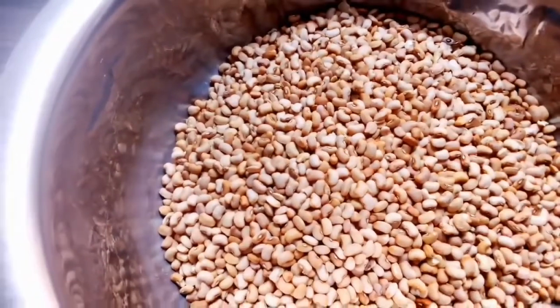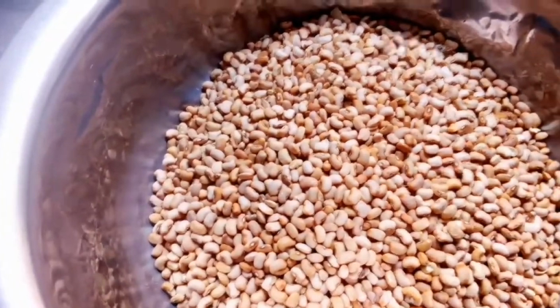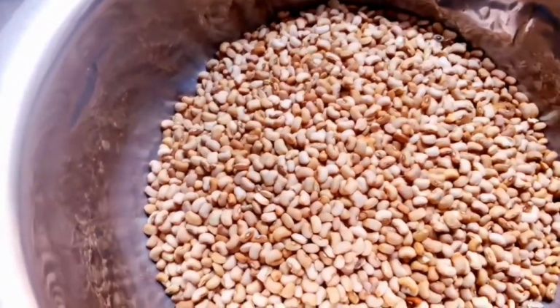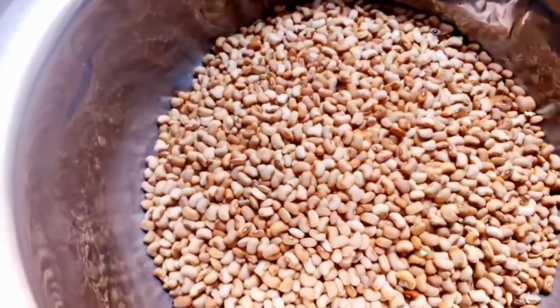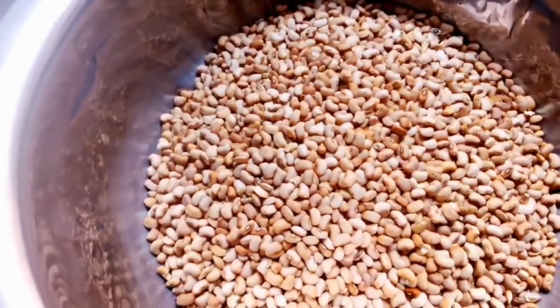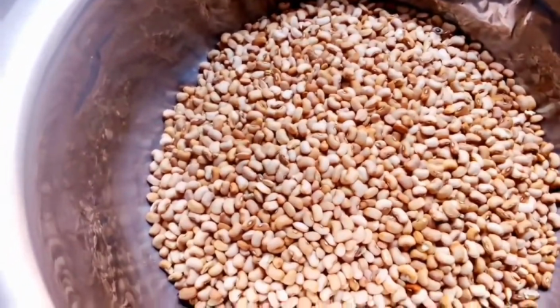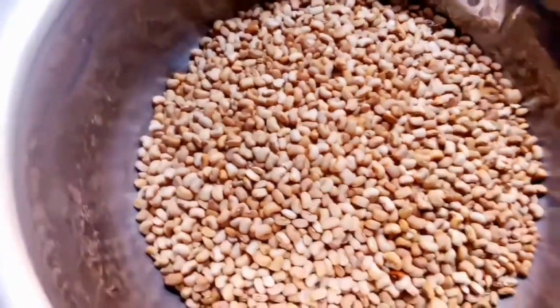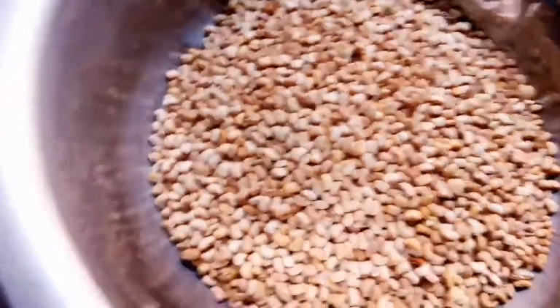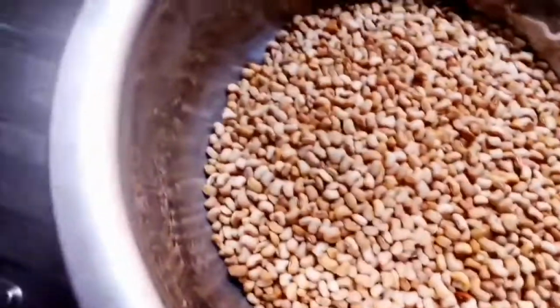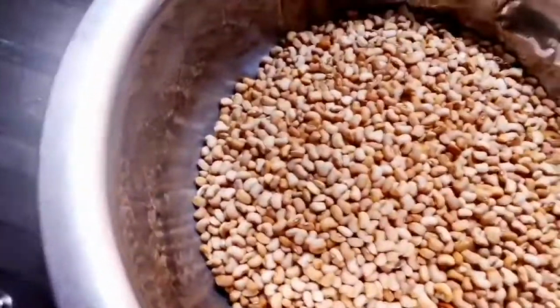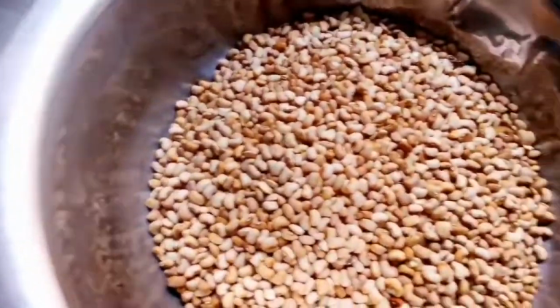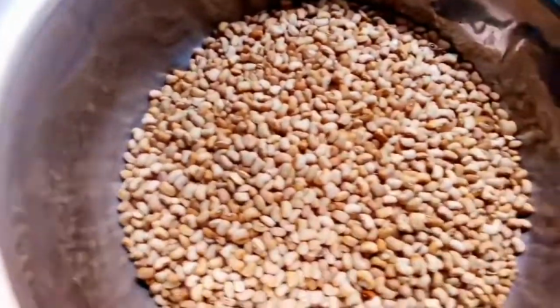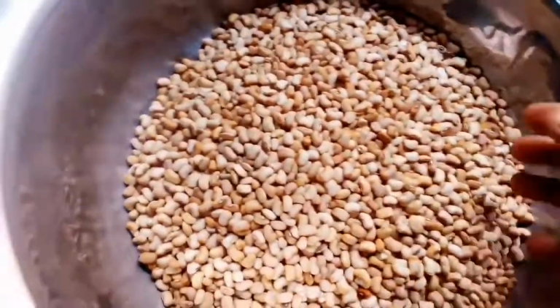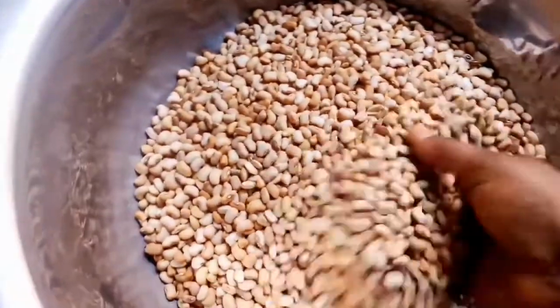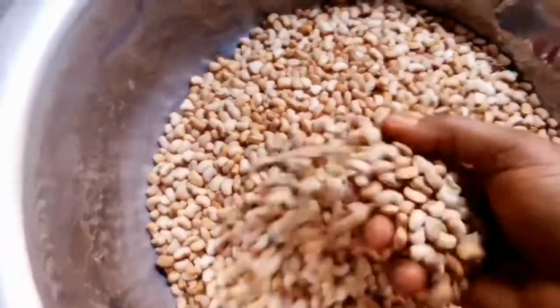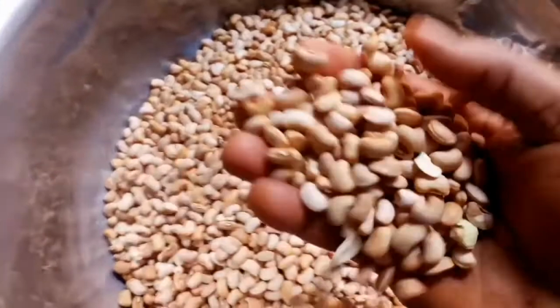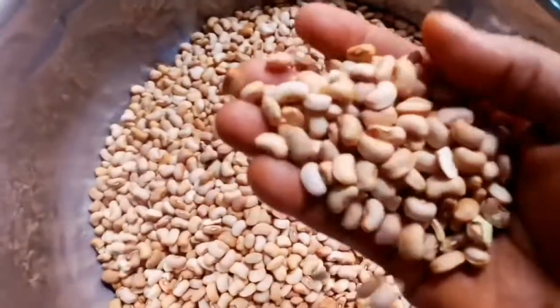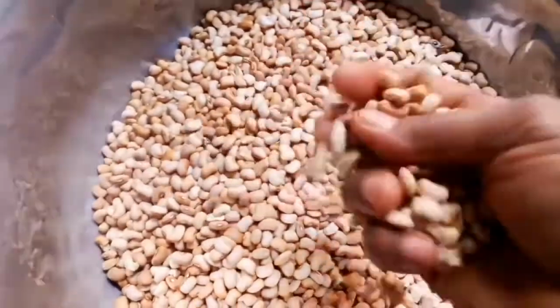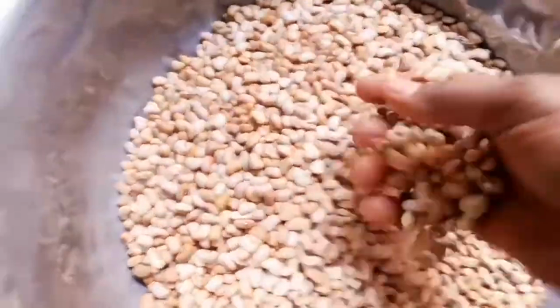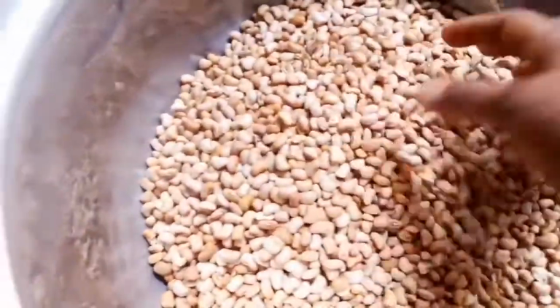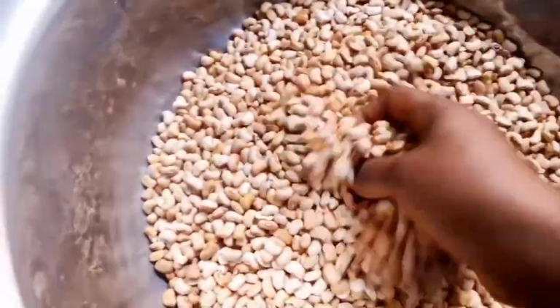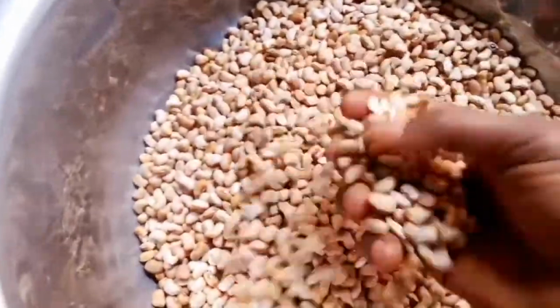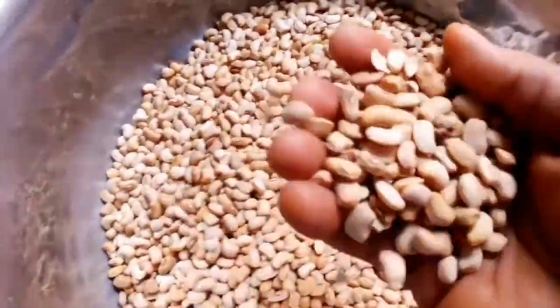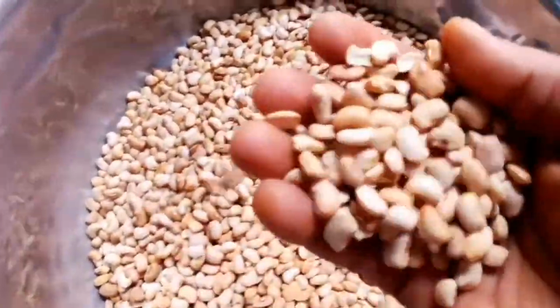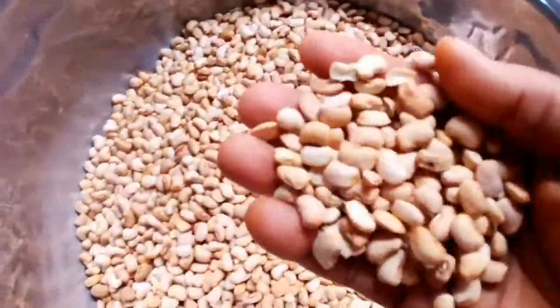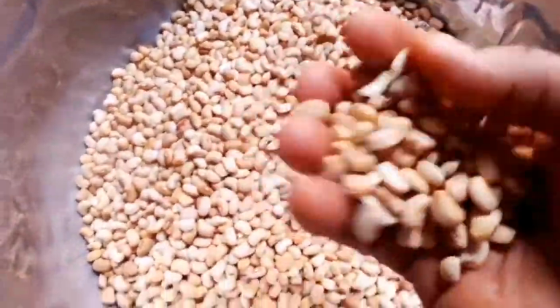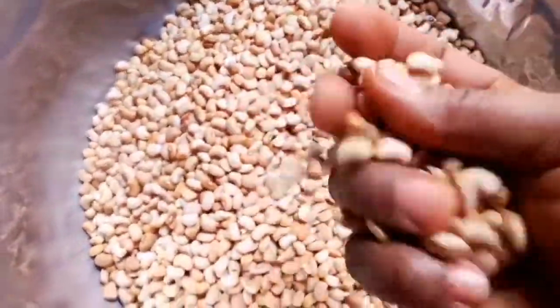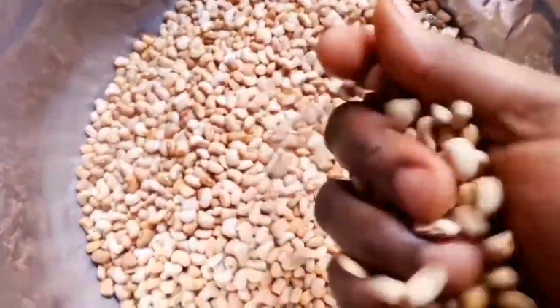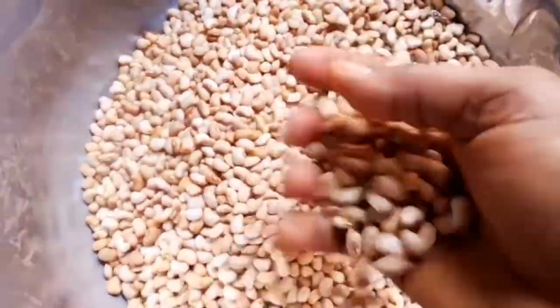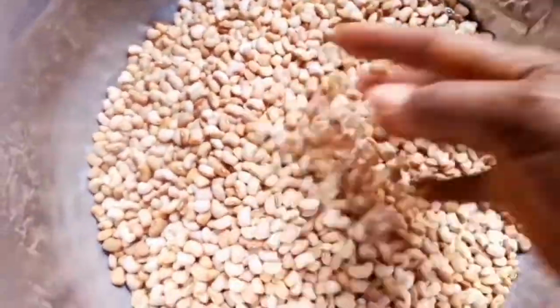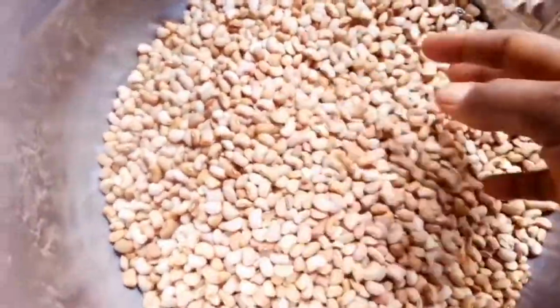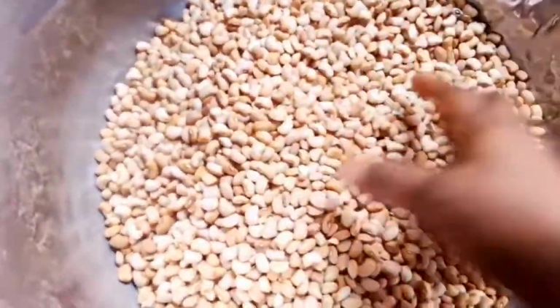Hello, welcome to my YouTube channel. Today I want to show you how I prepare brown beans porridge.